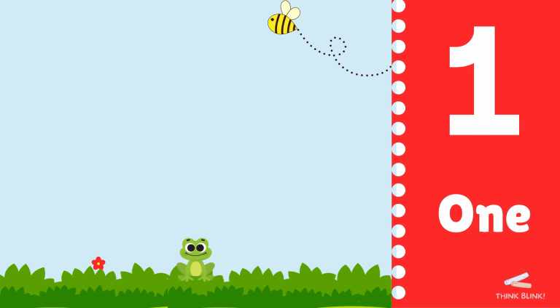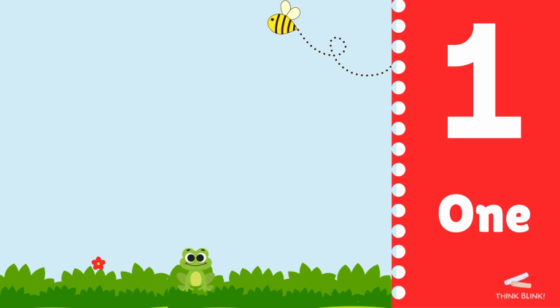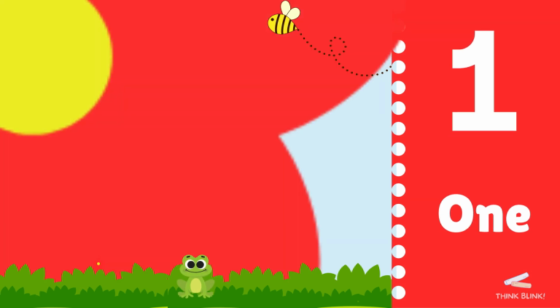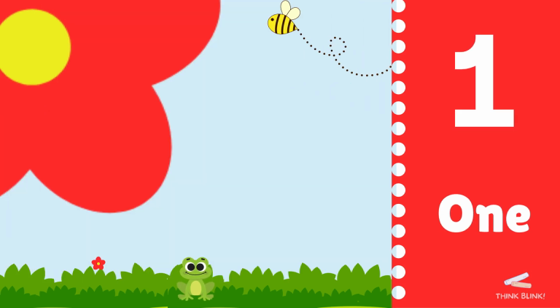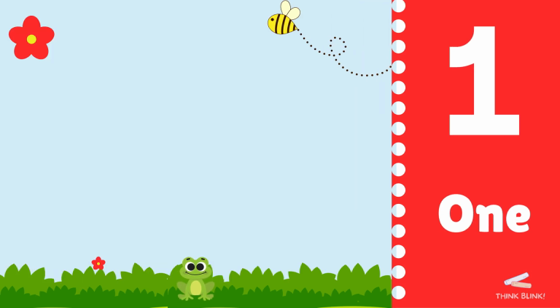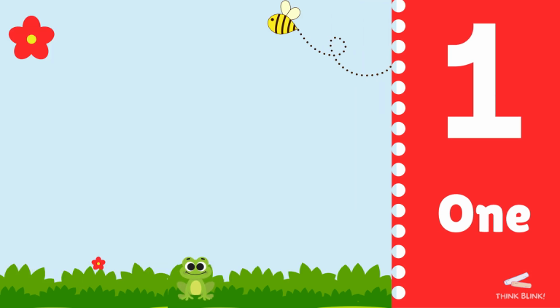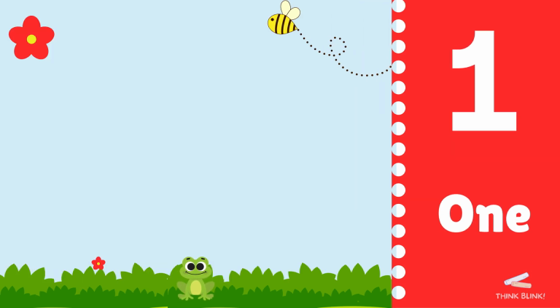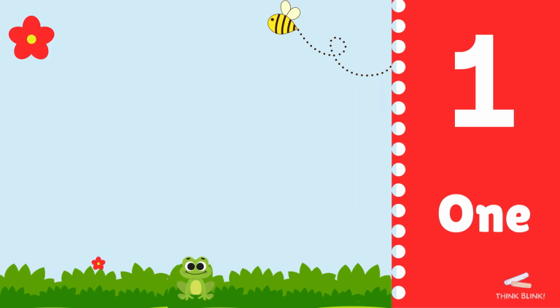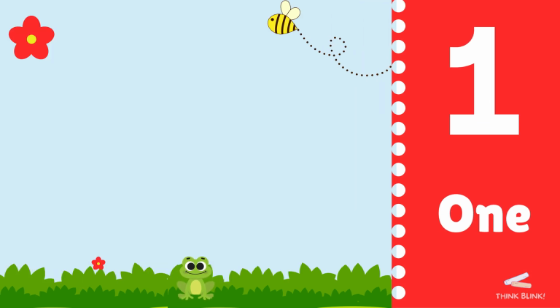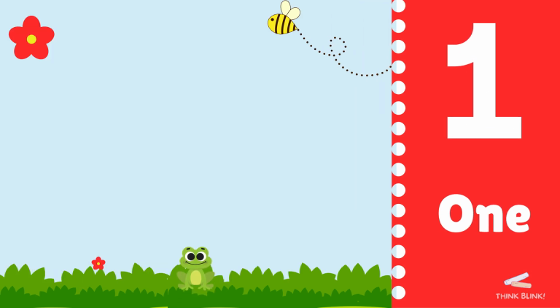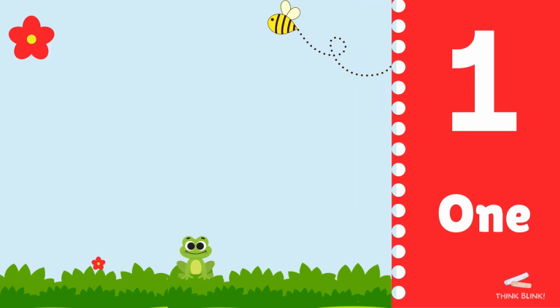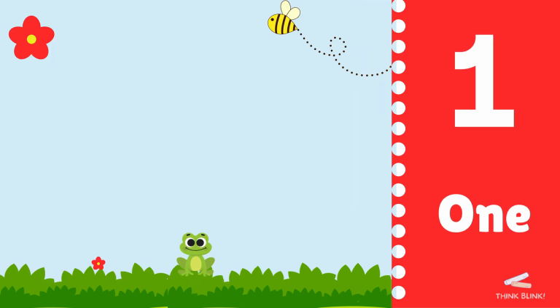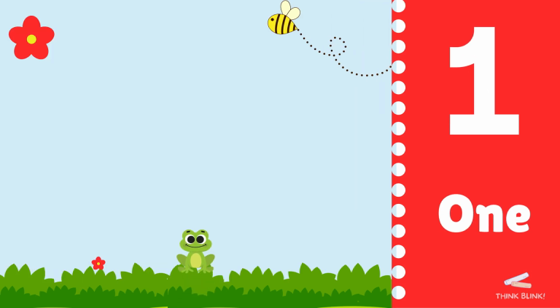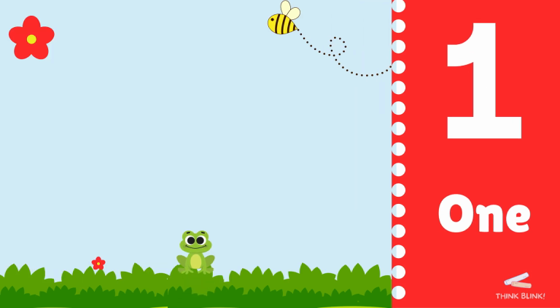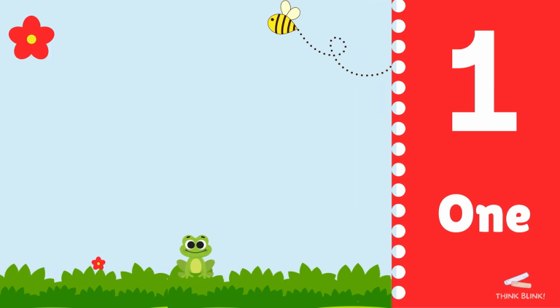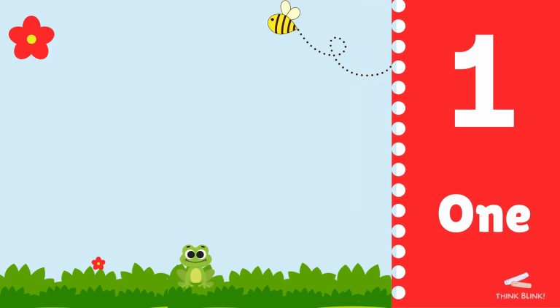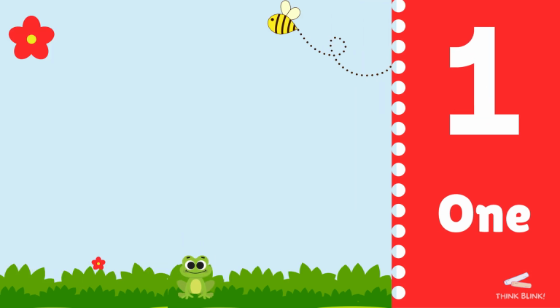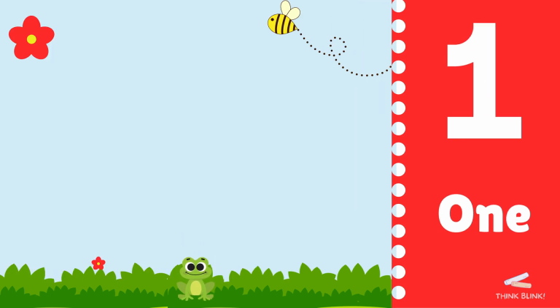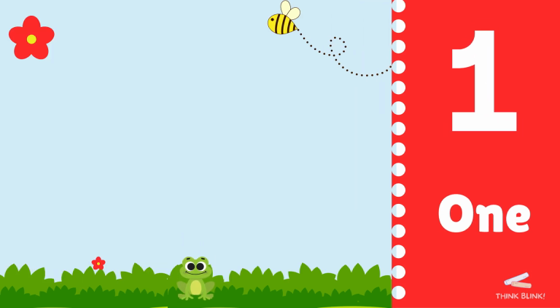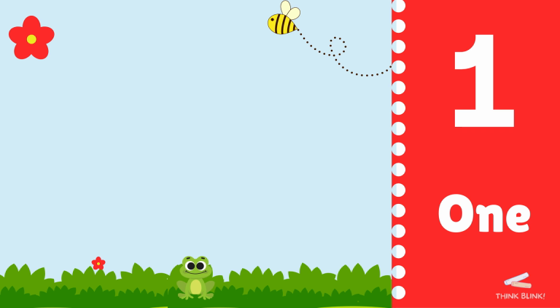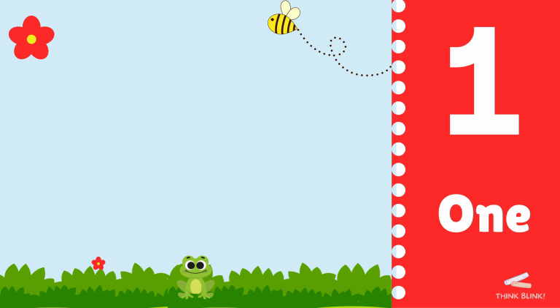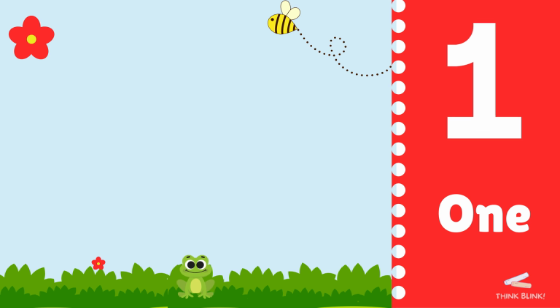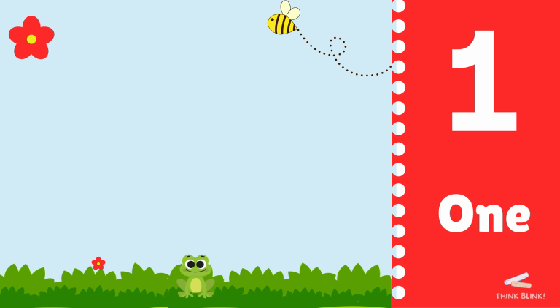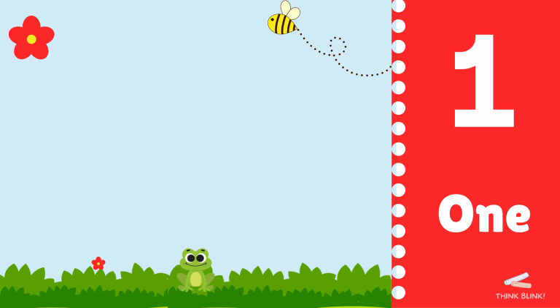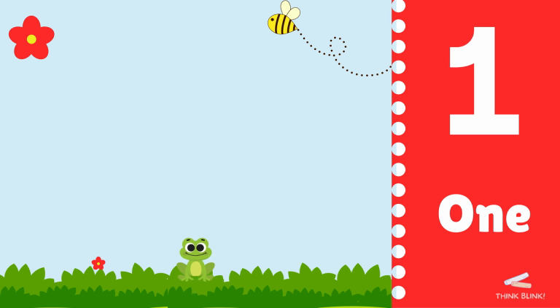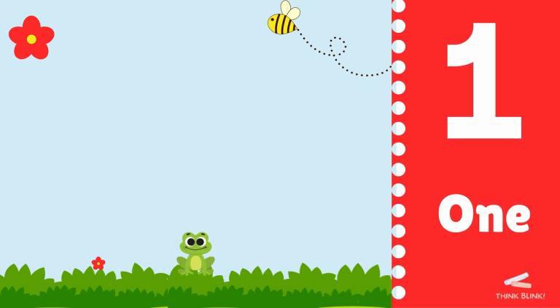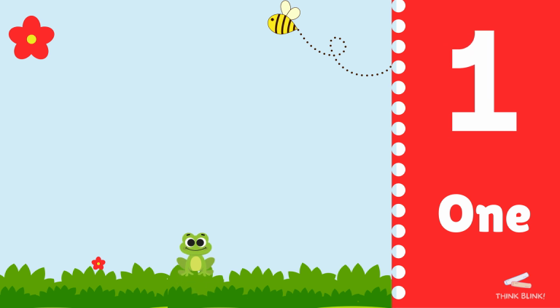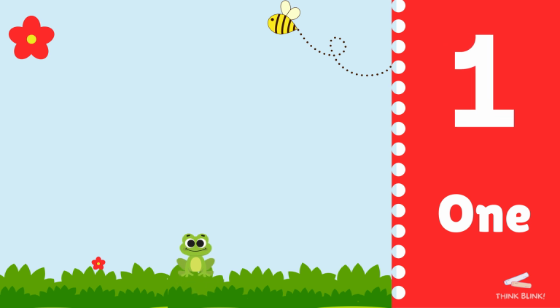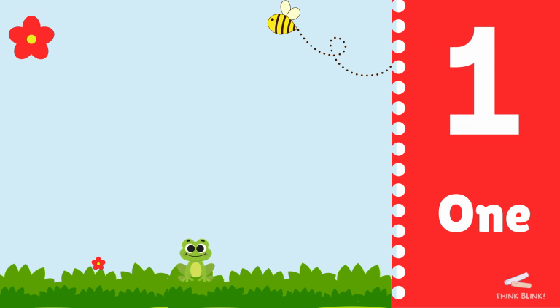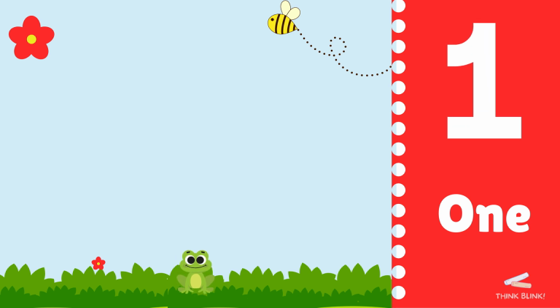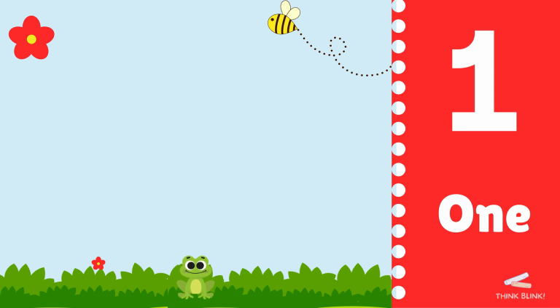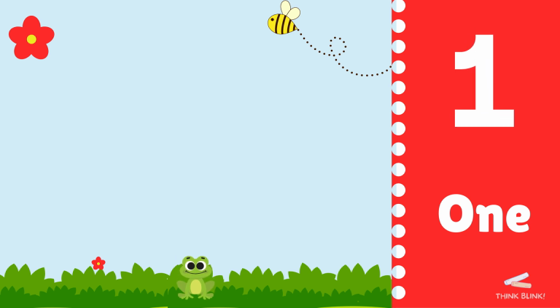Here's one flower. Can you say one? Great job.